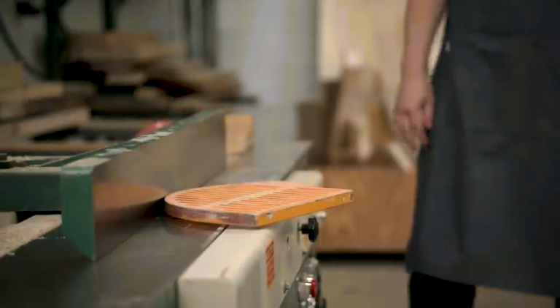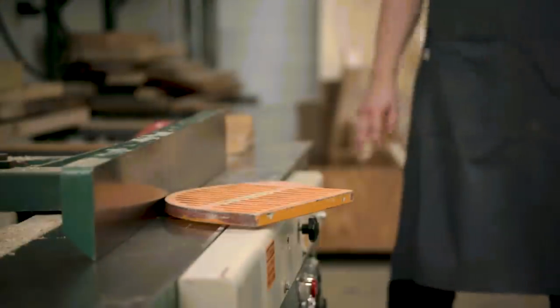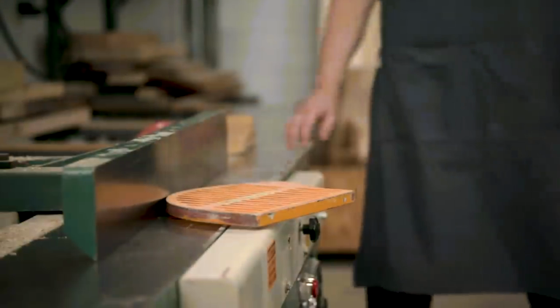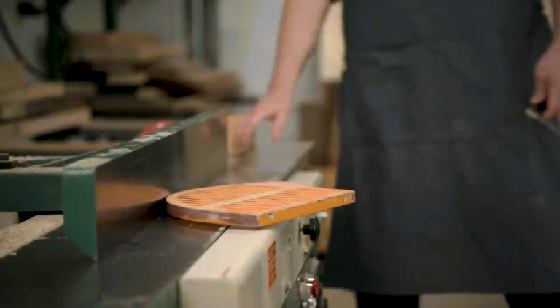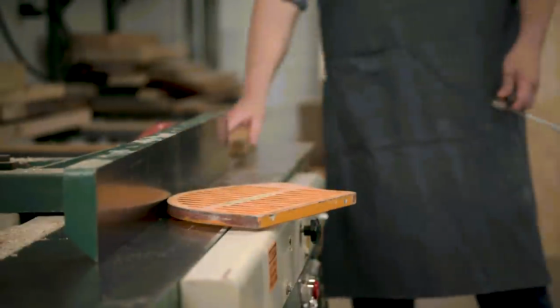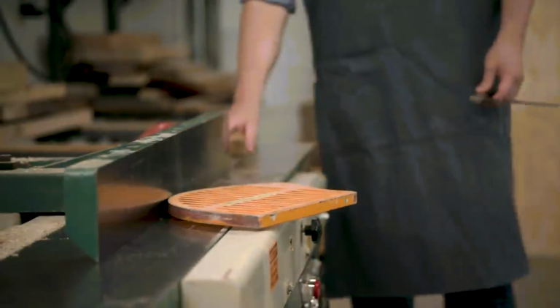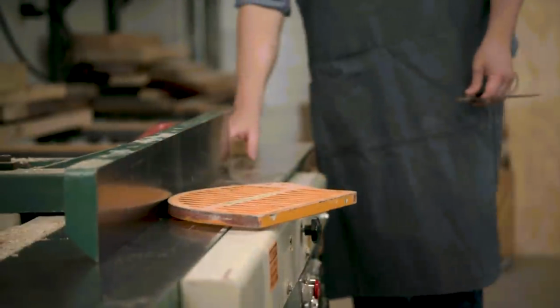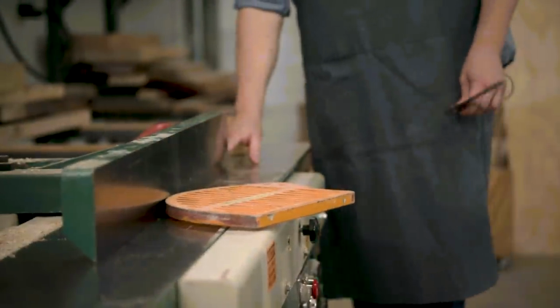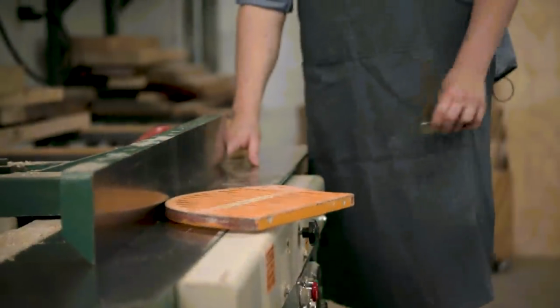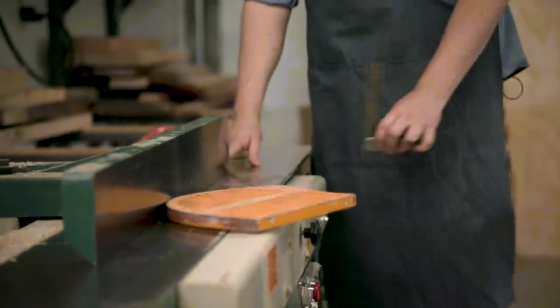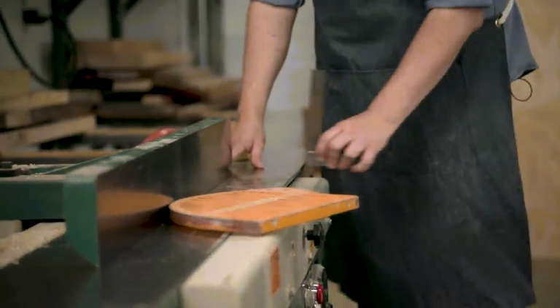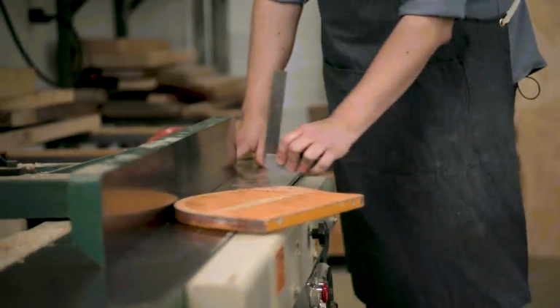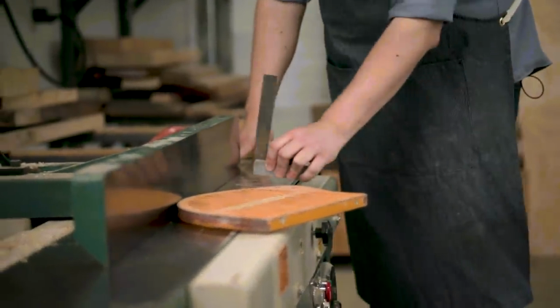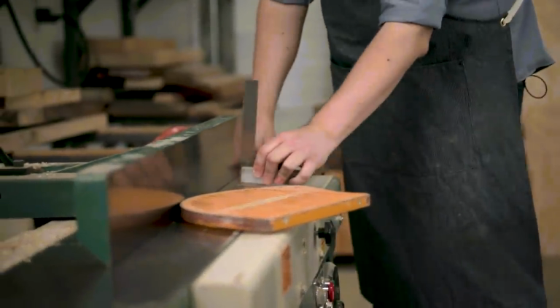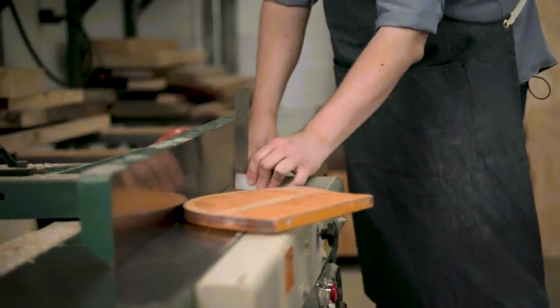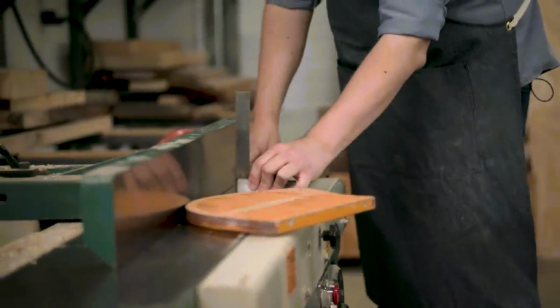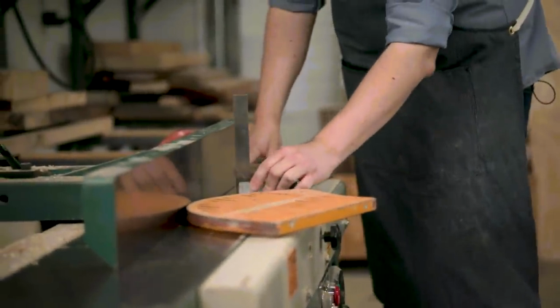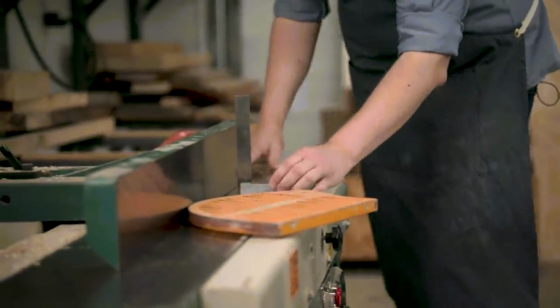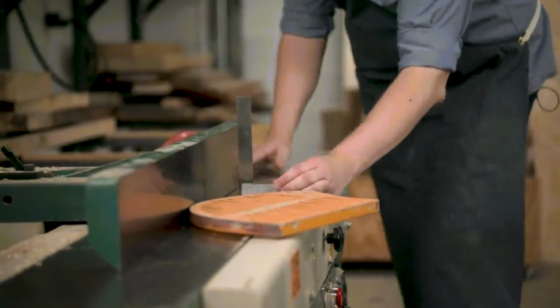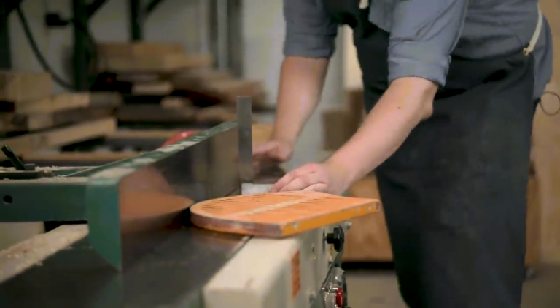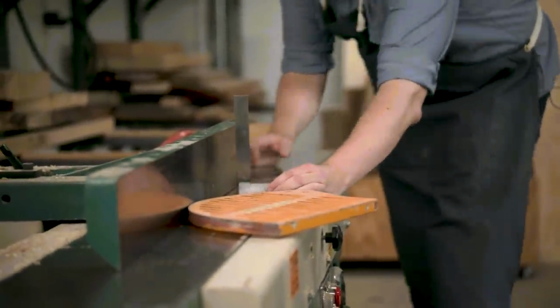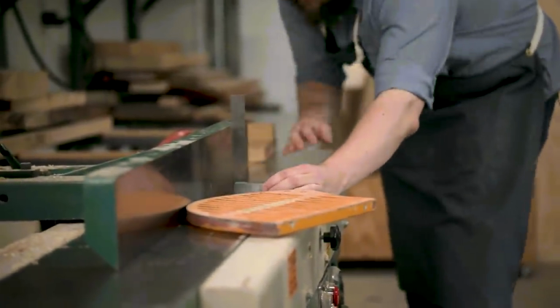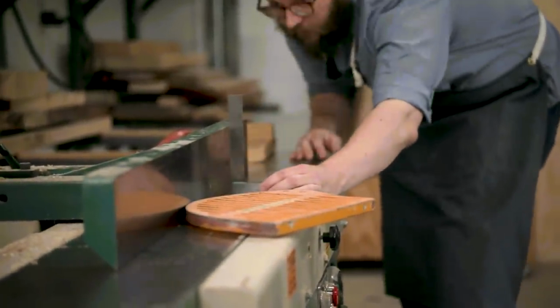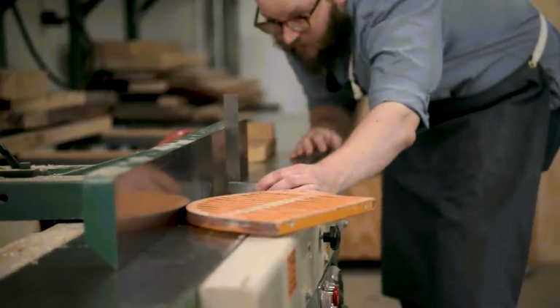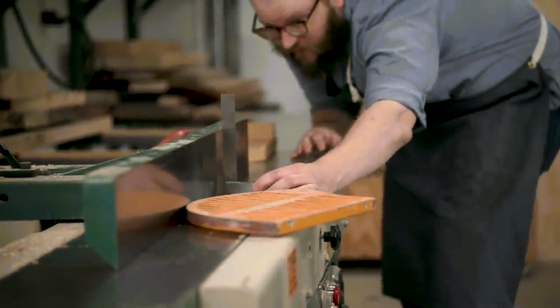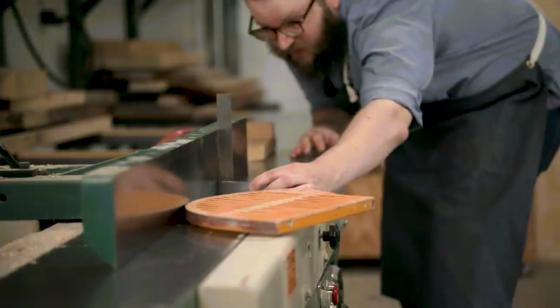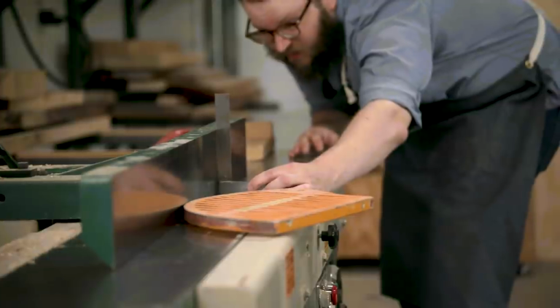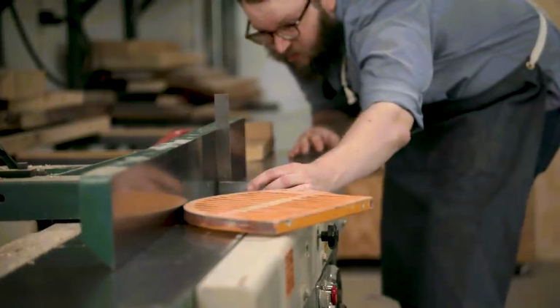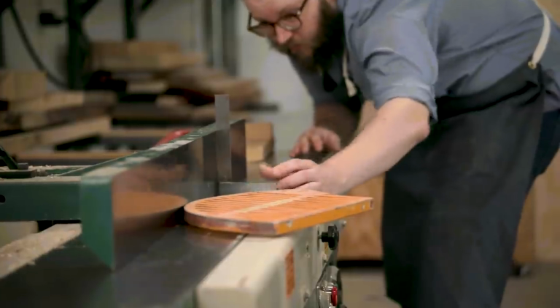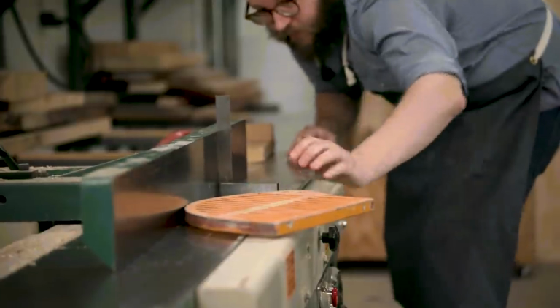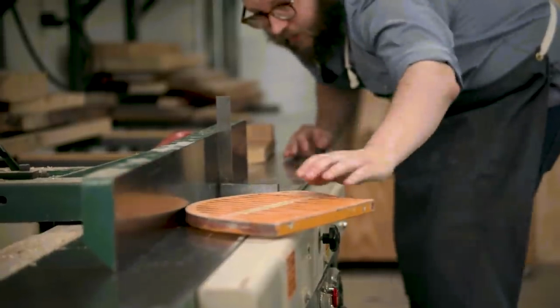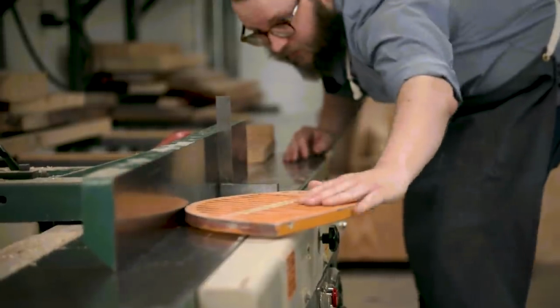The first thing you want to do on your jointer is check to make sure you have a nice square face.